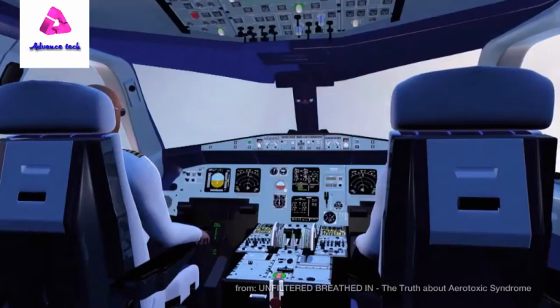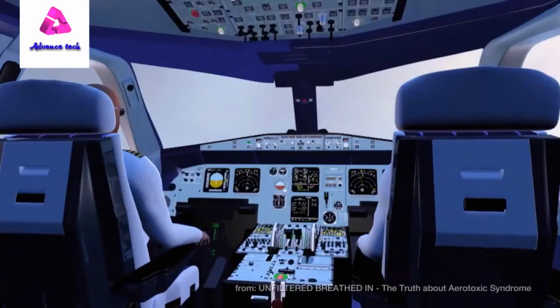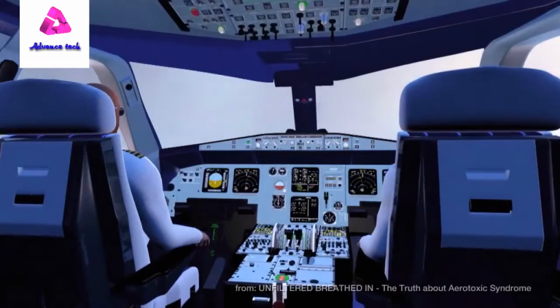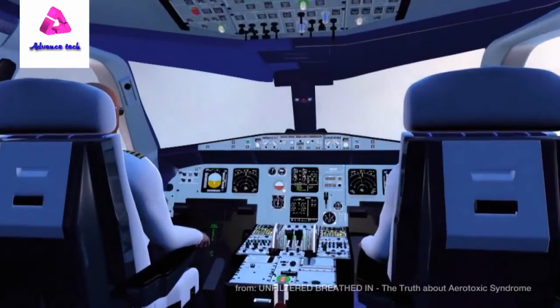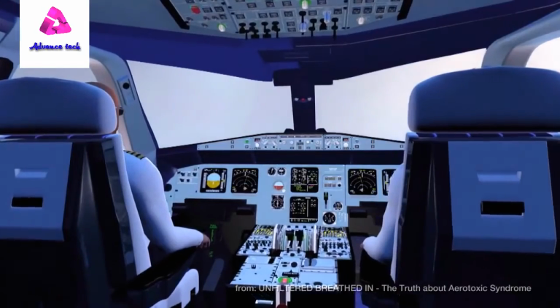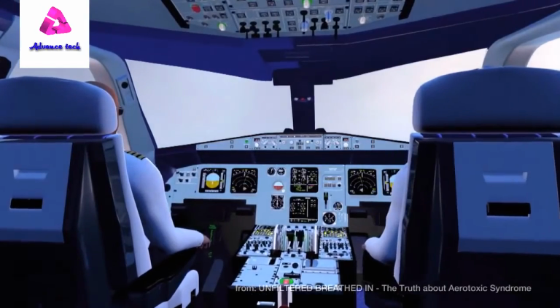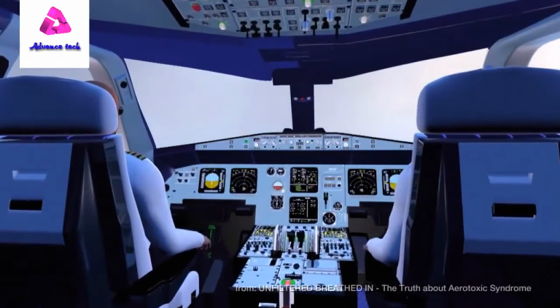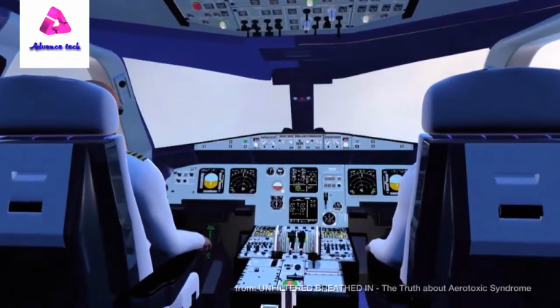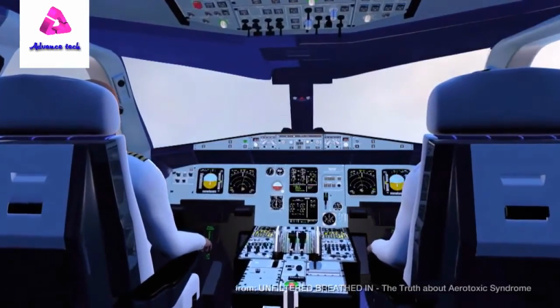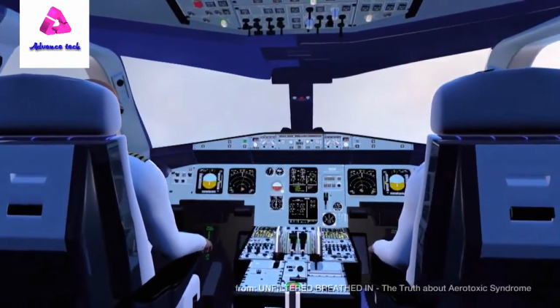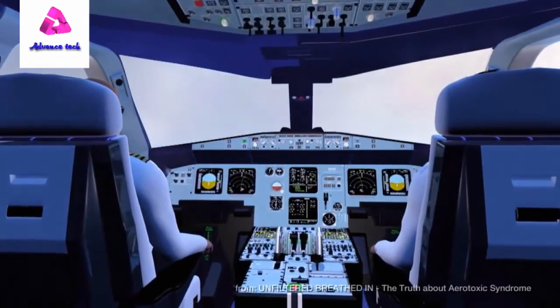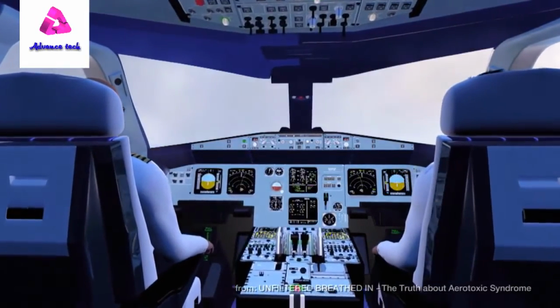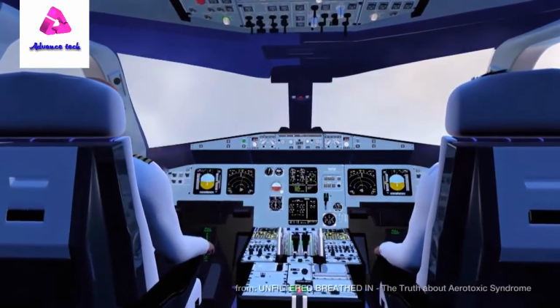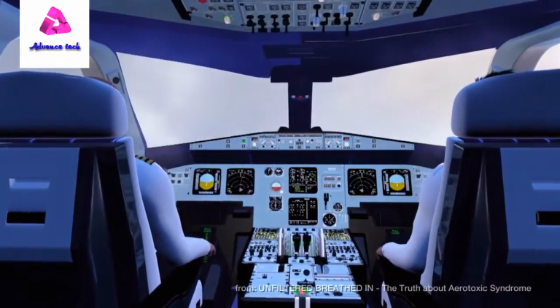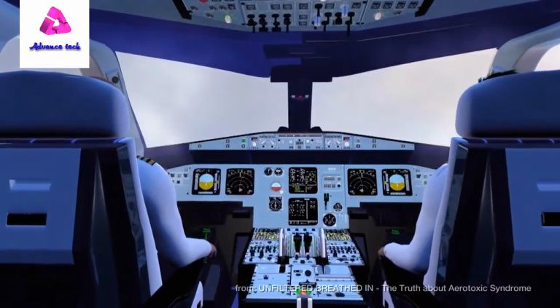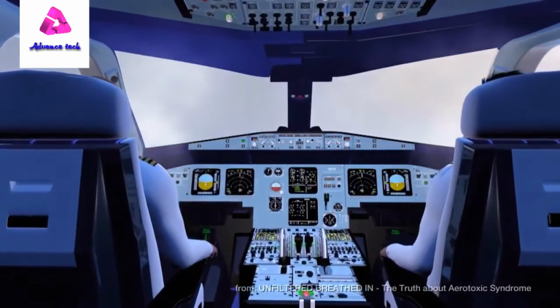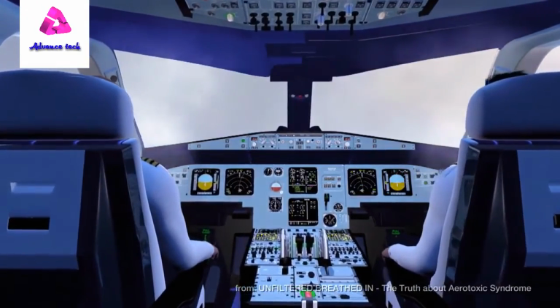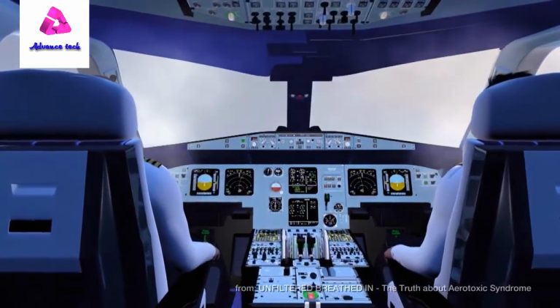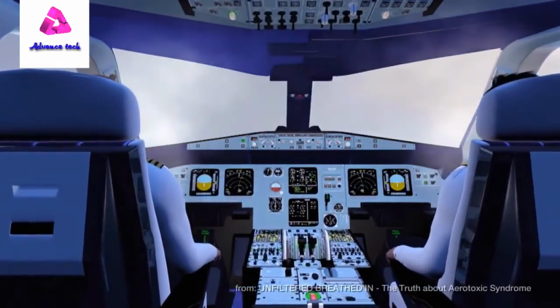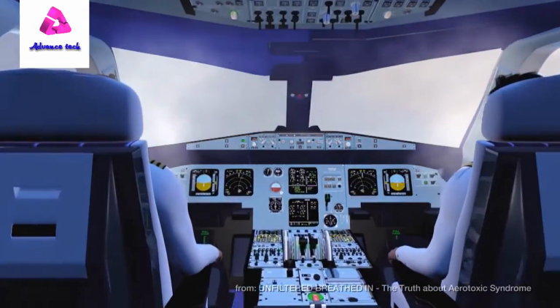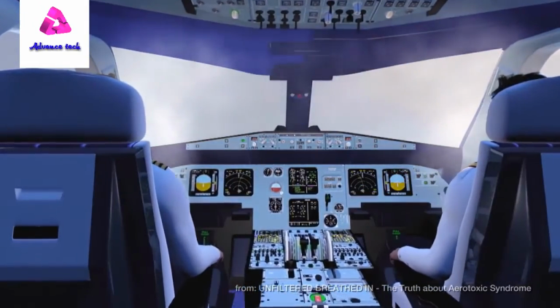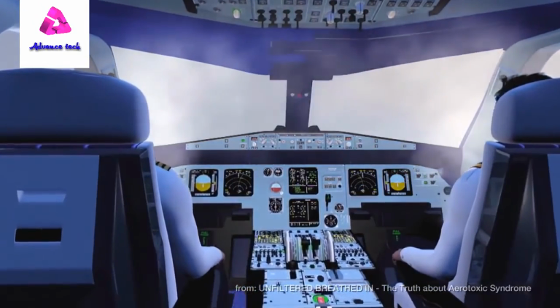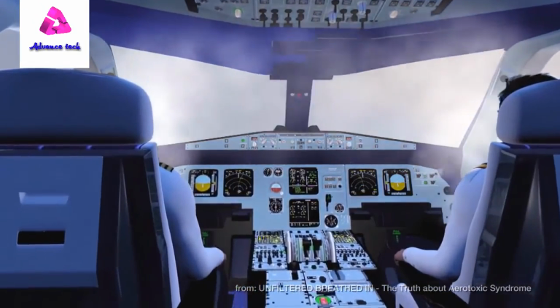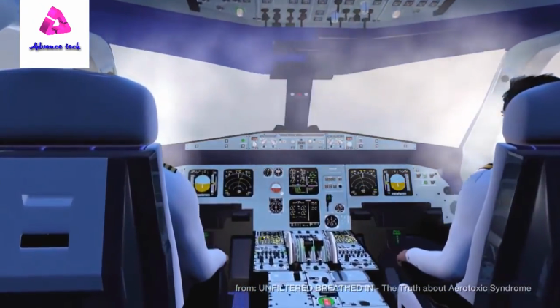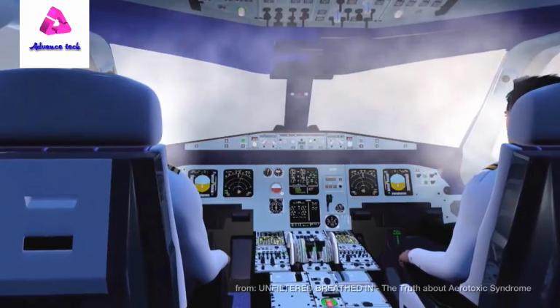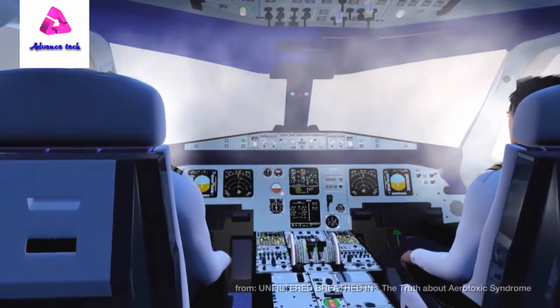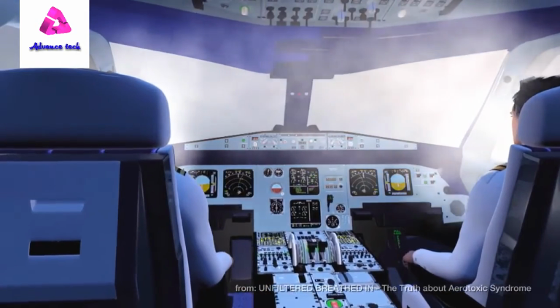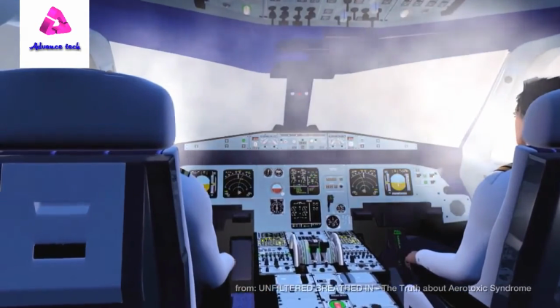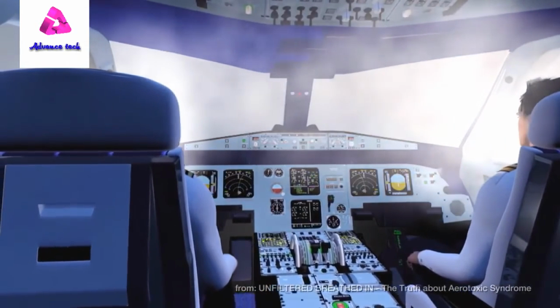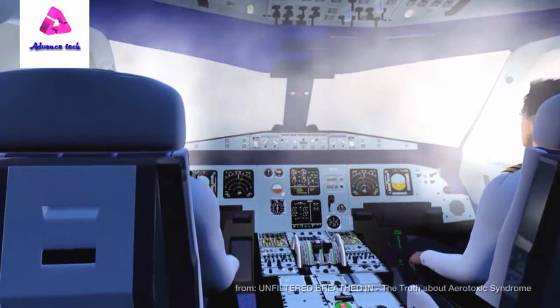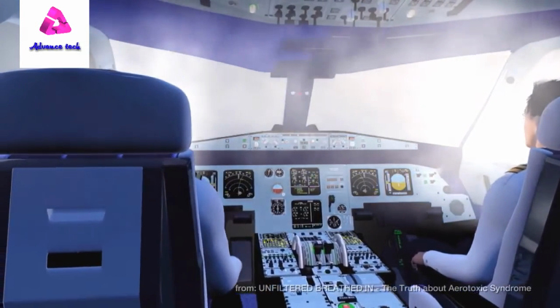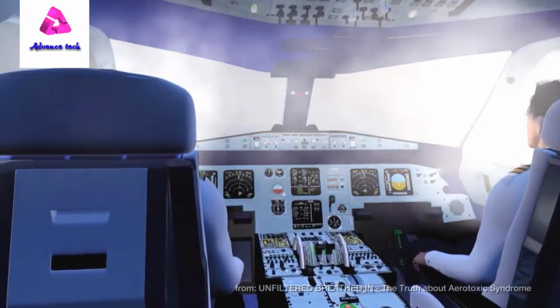If the seals are aging or fail completely, then visible smoke may enter the cockpit and the cabin.